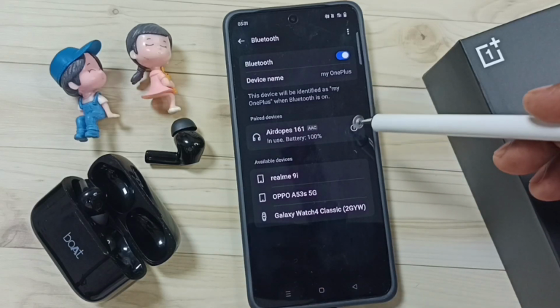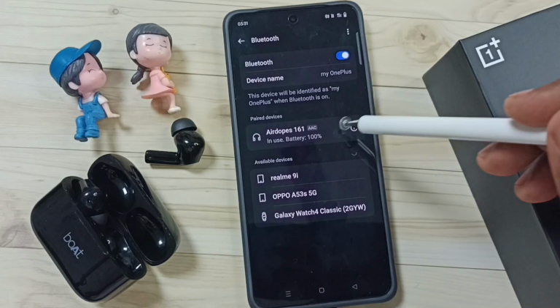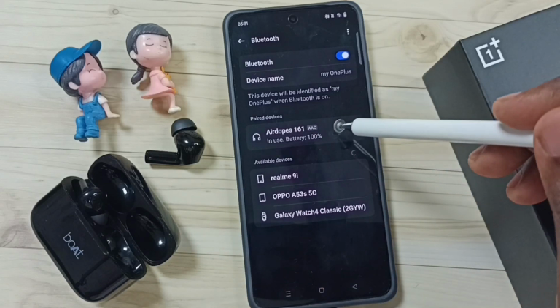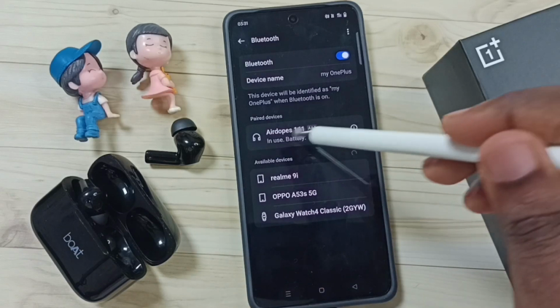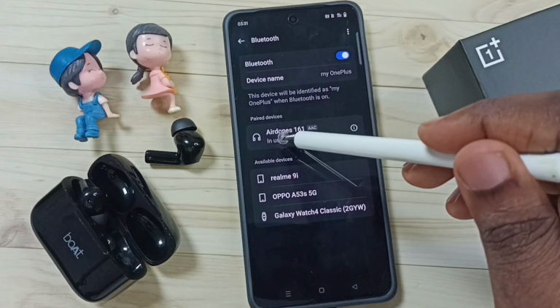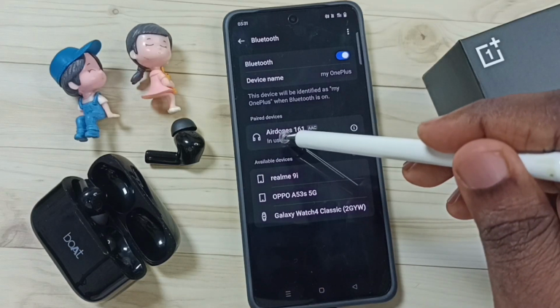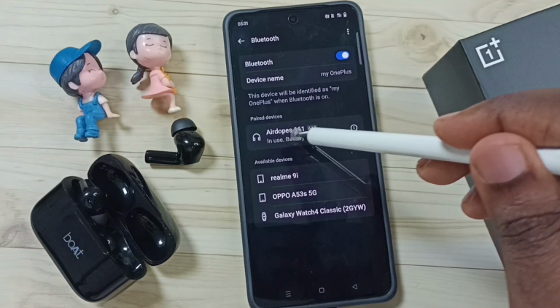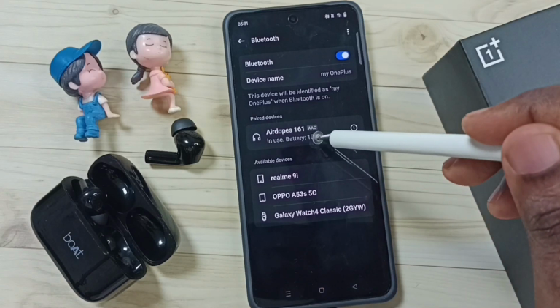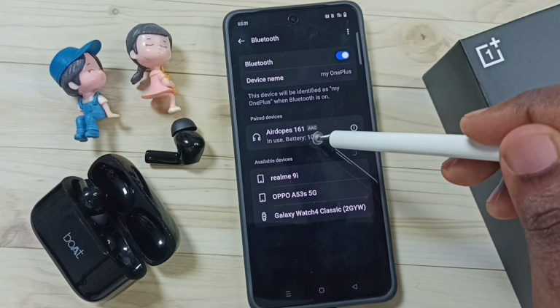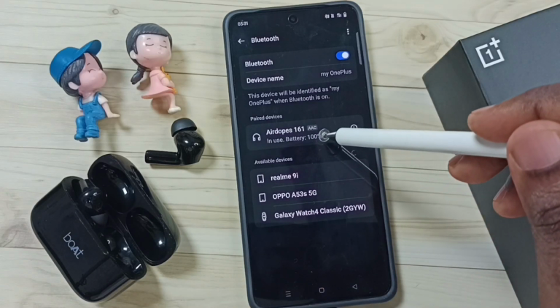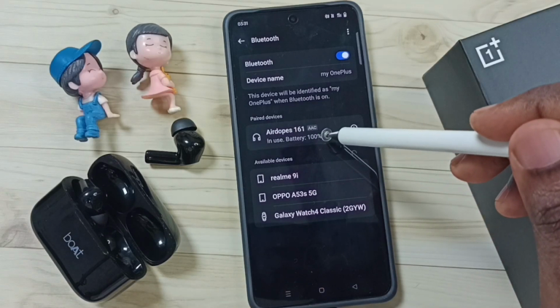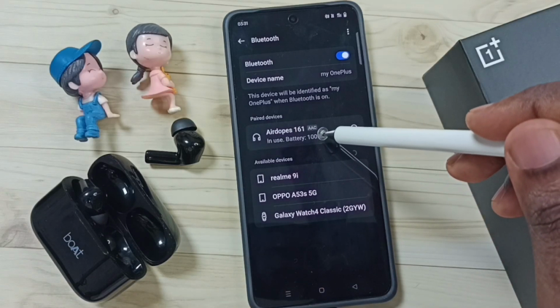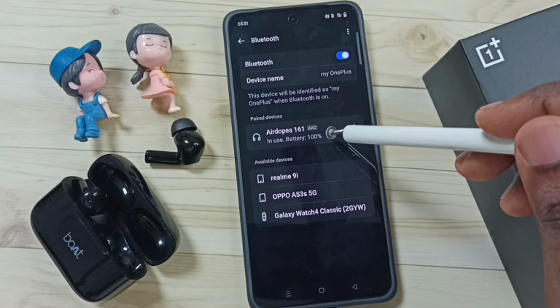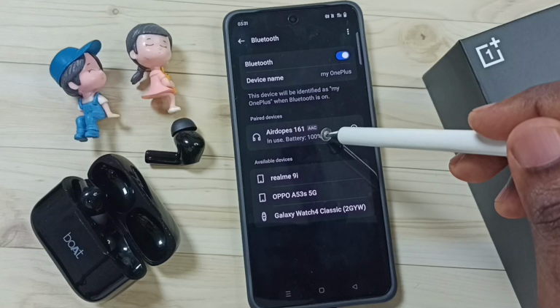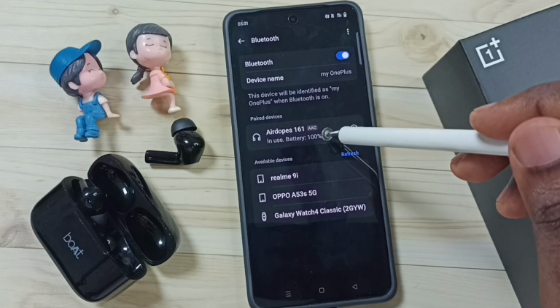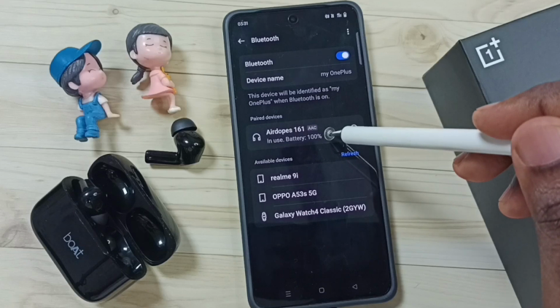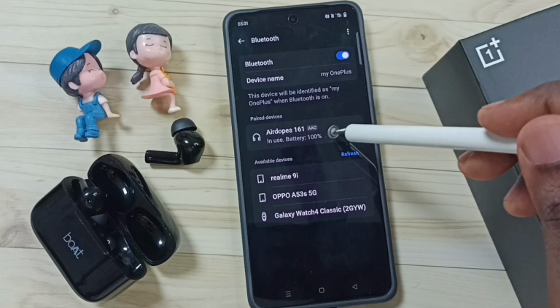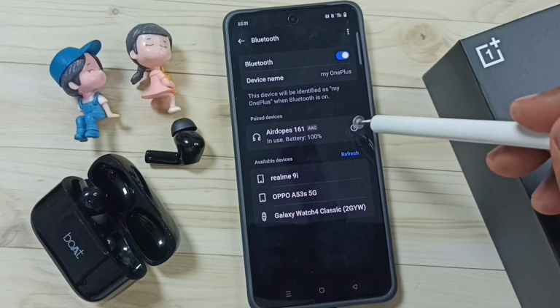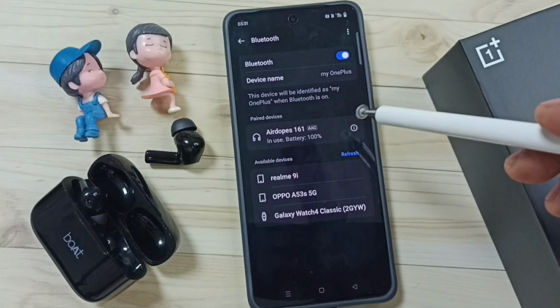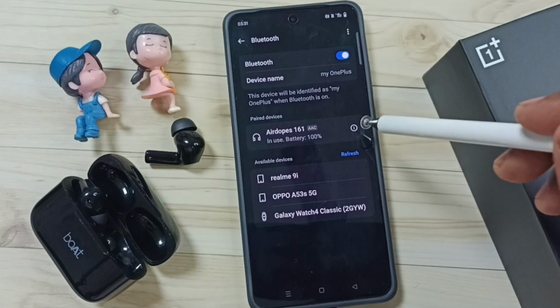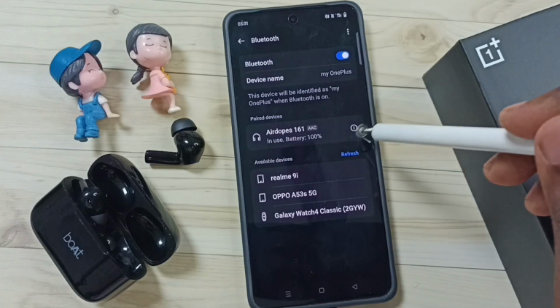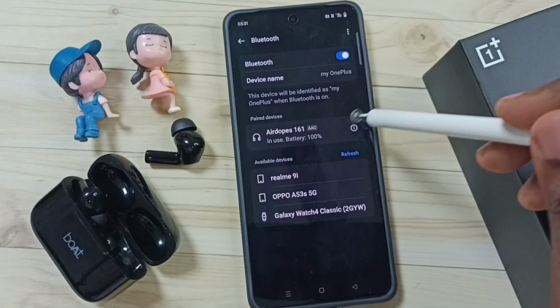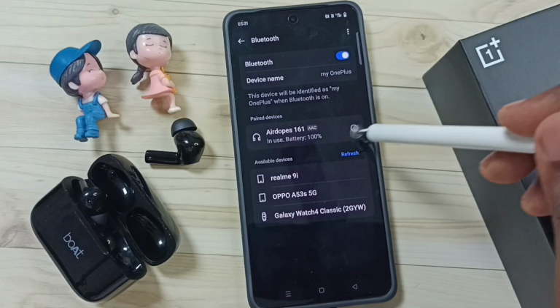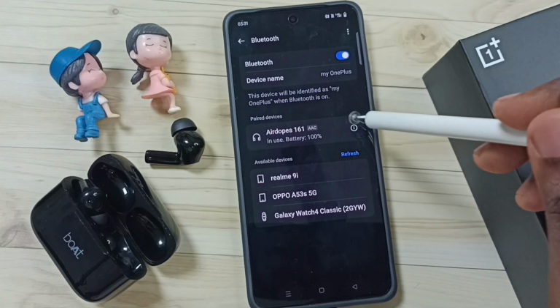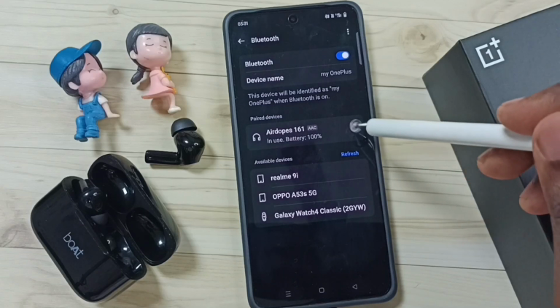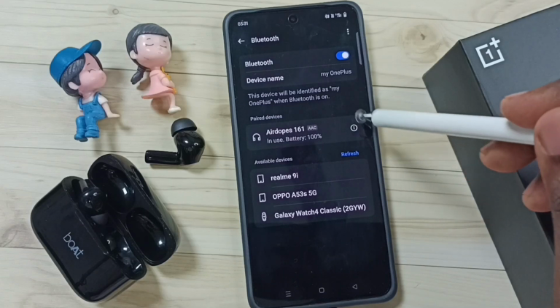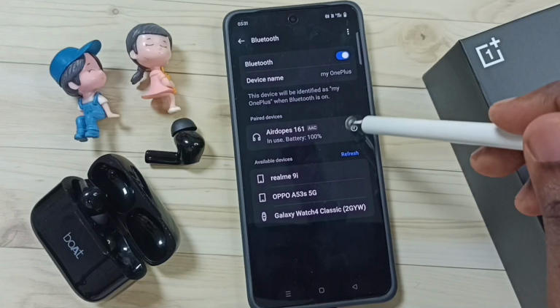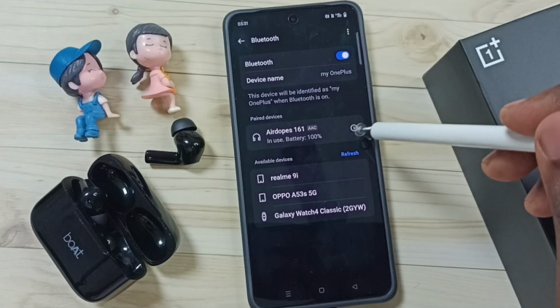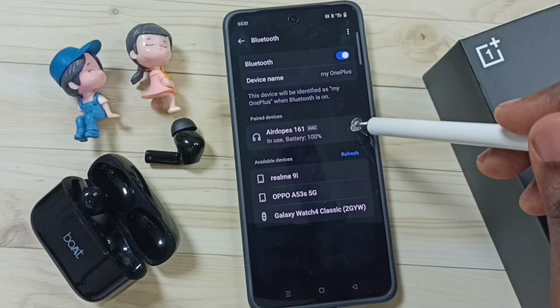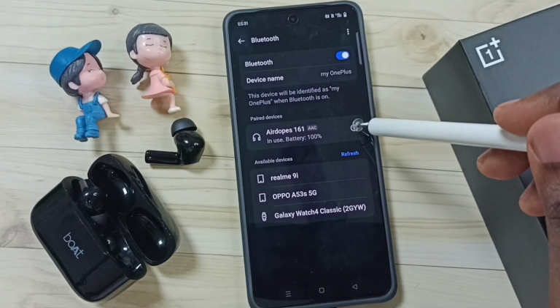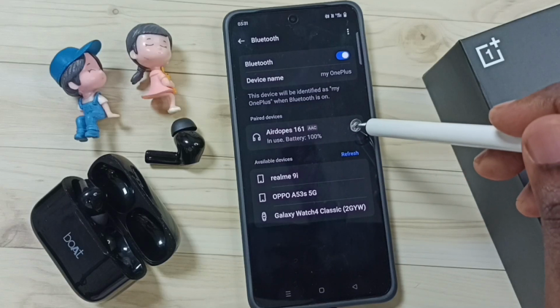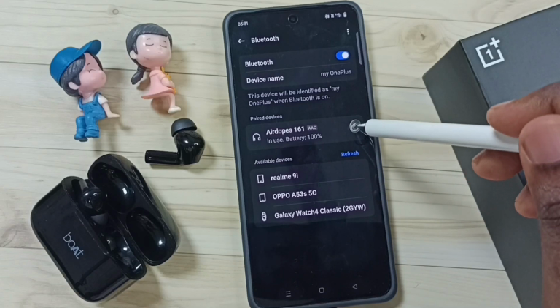Here you can see the battery percentage is 100. Tap on this icon — tap here.